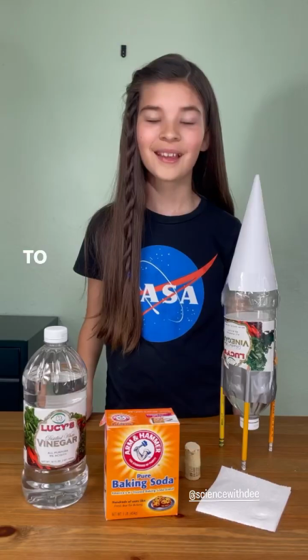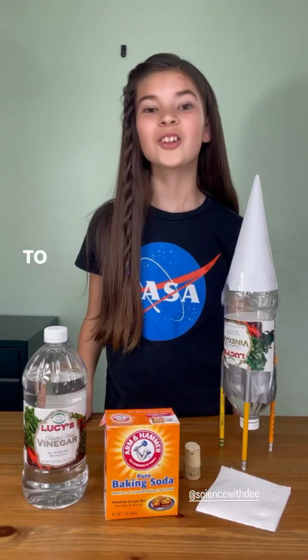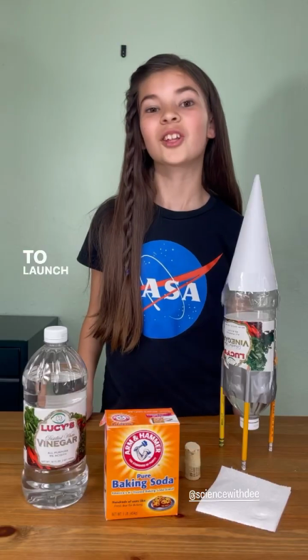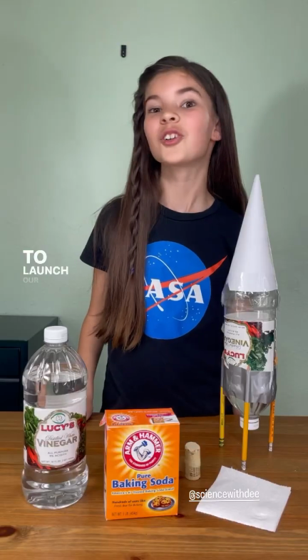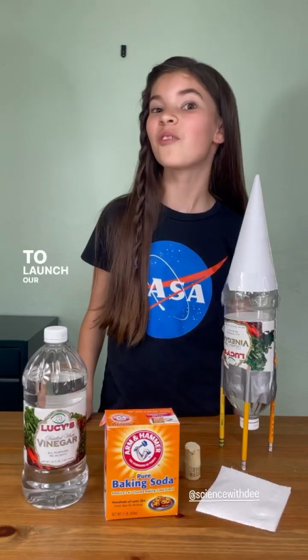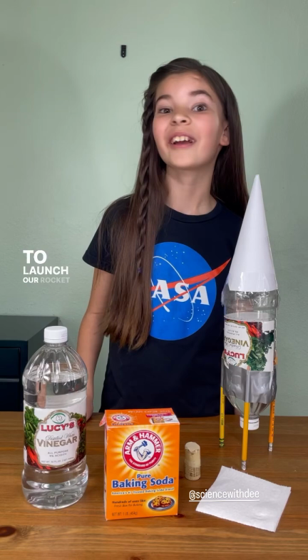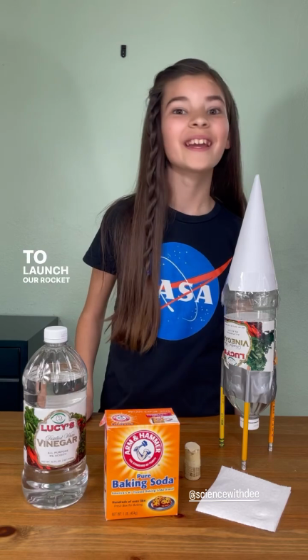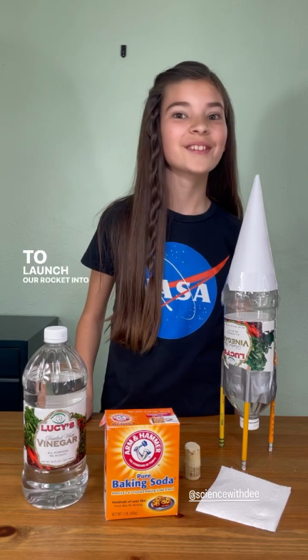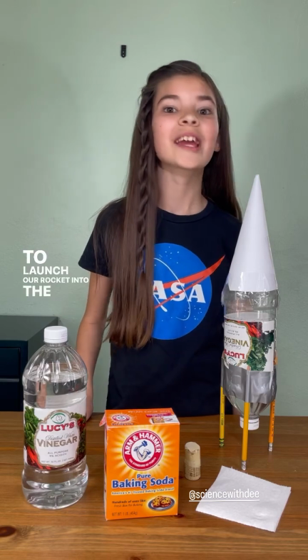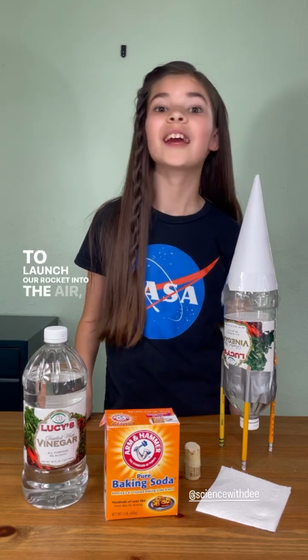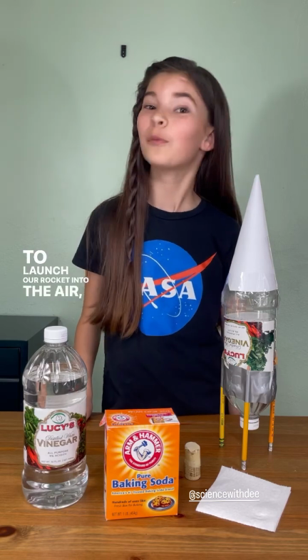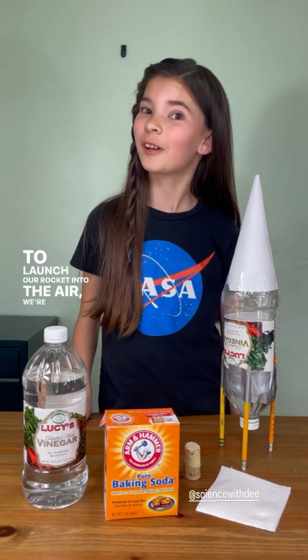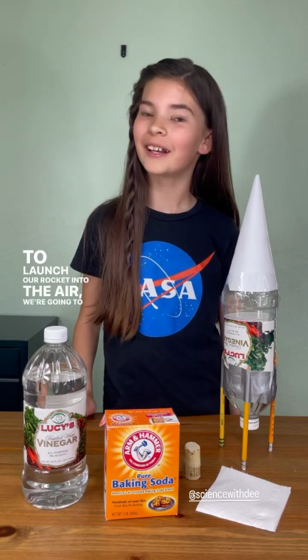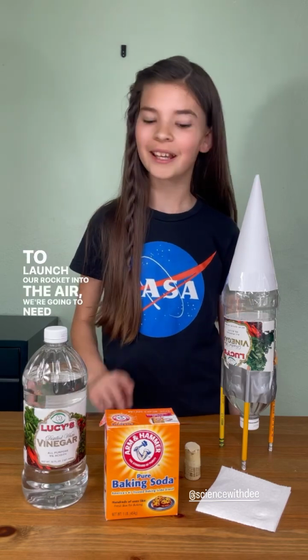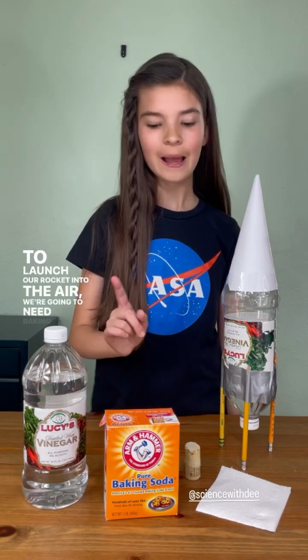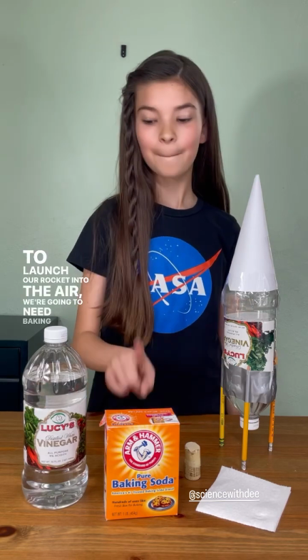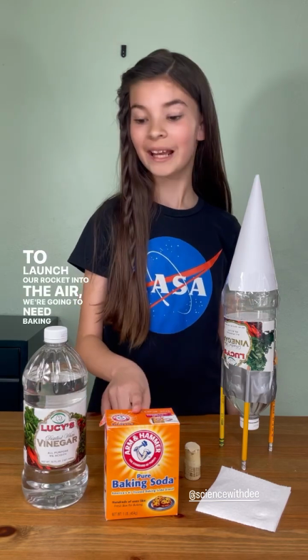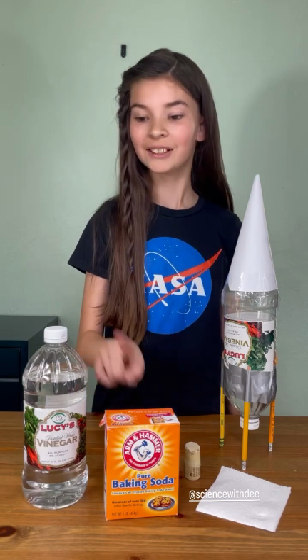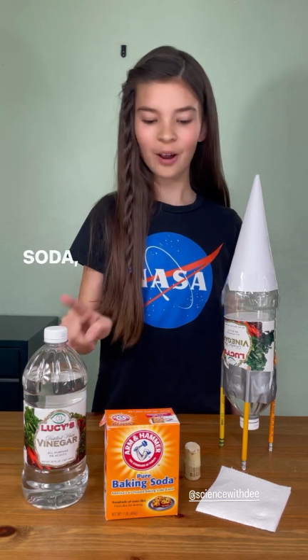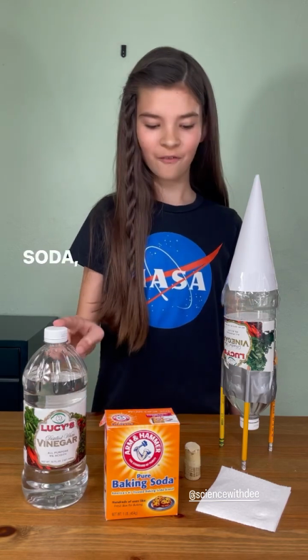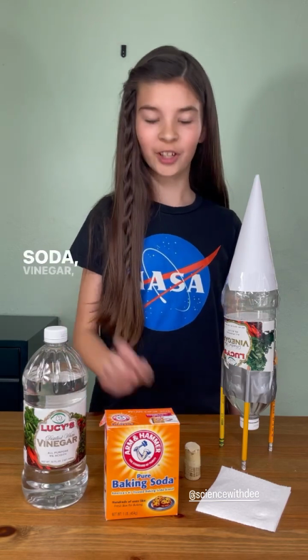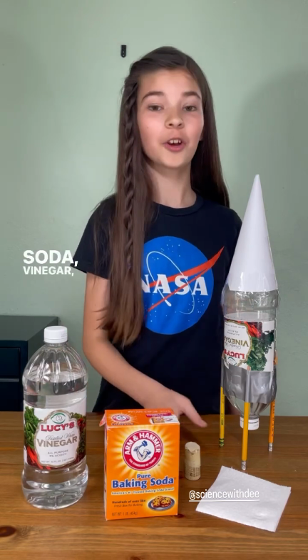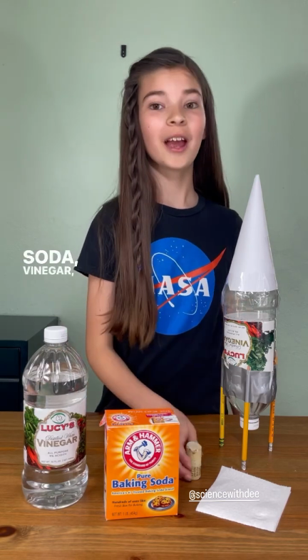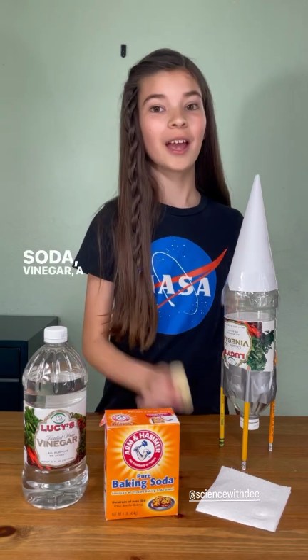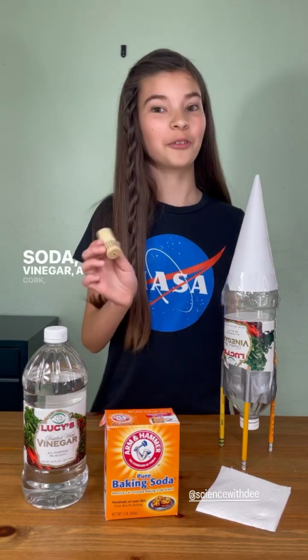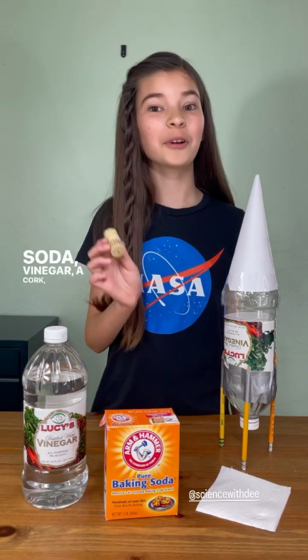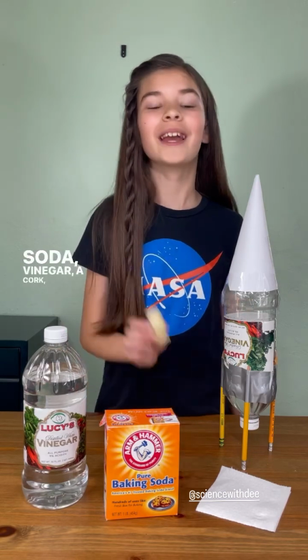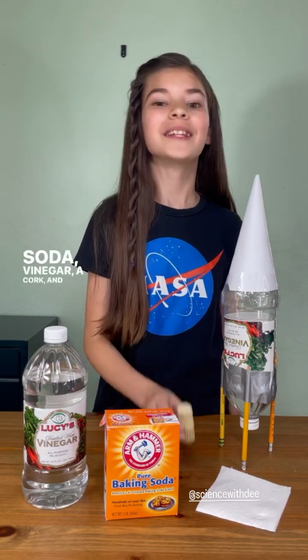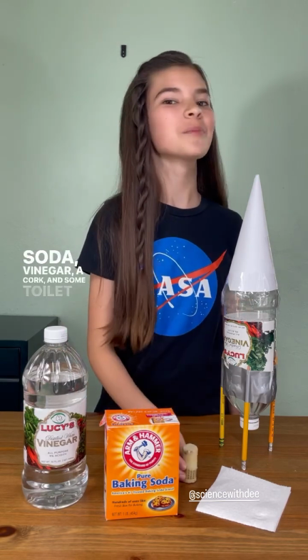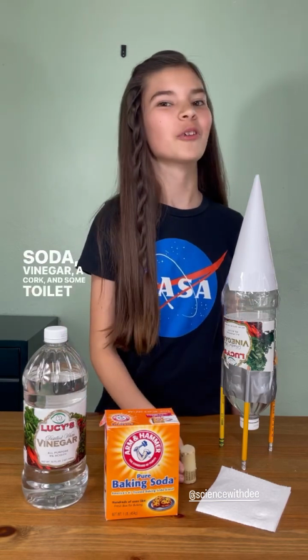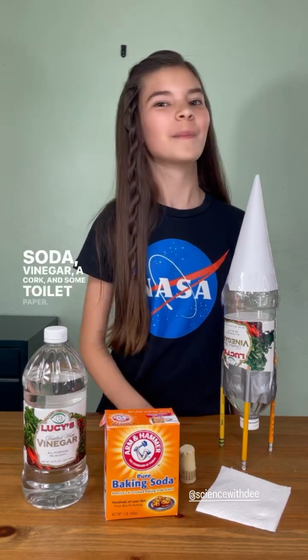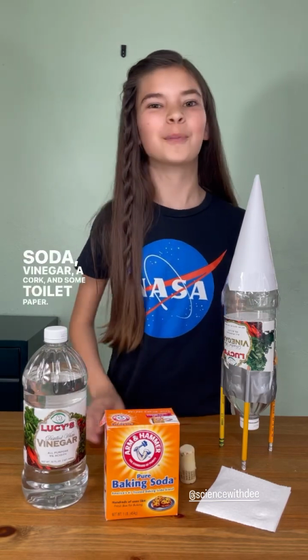To launch a rocket into the air, we're going to need baking soda, vinegar, a cork, and some toilet paper.